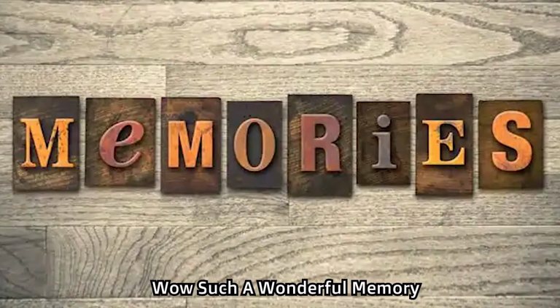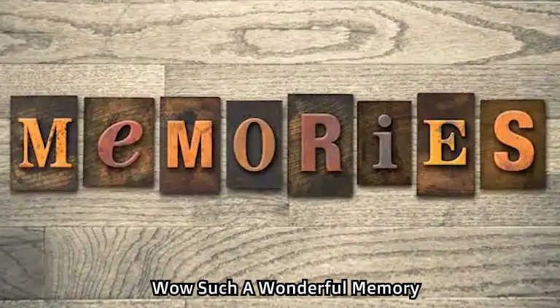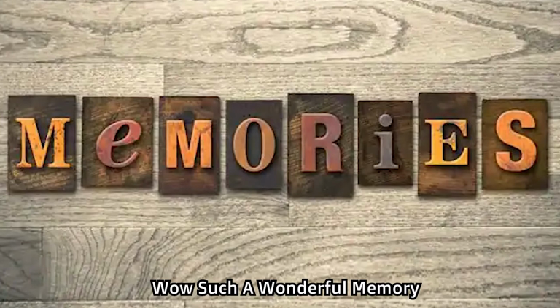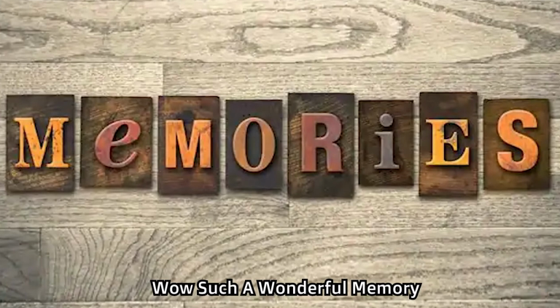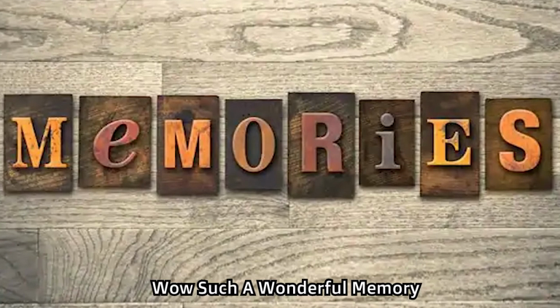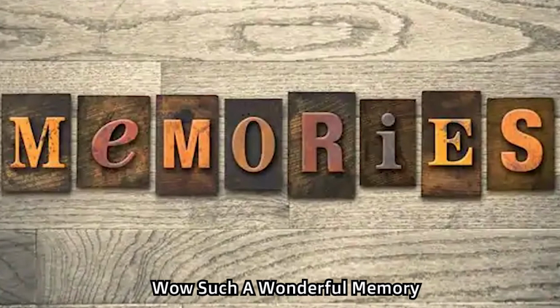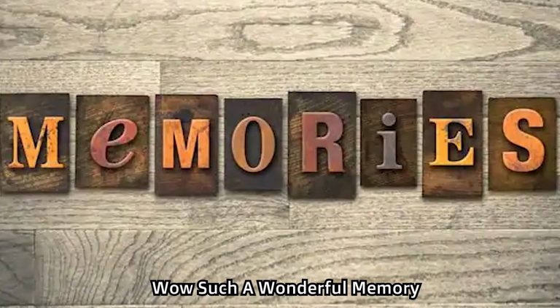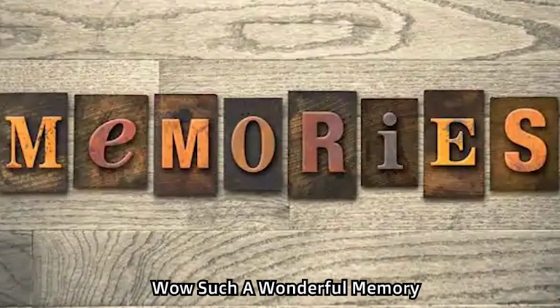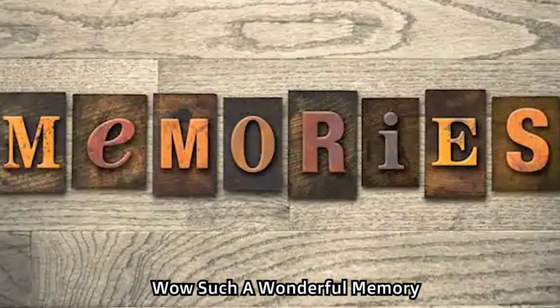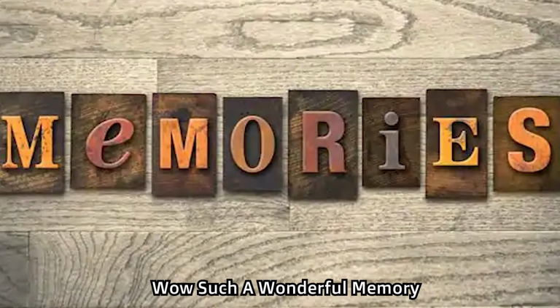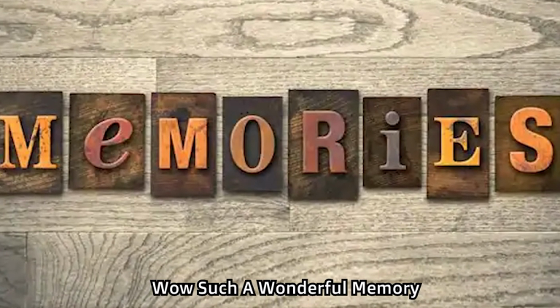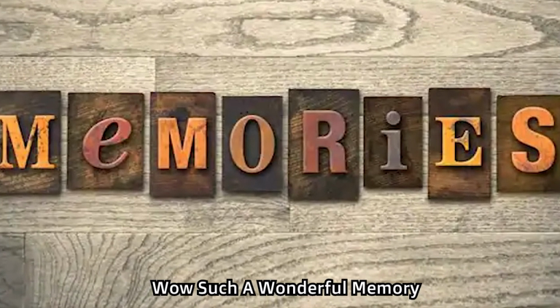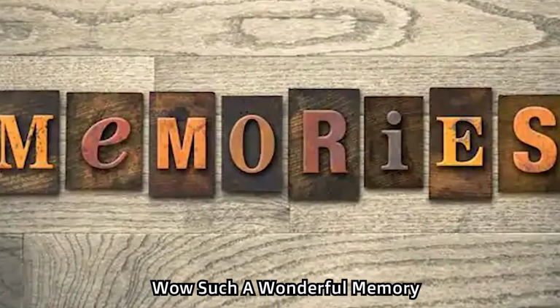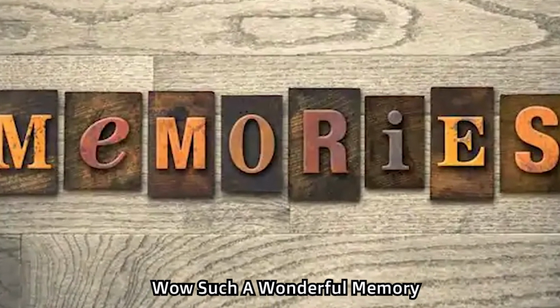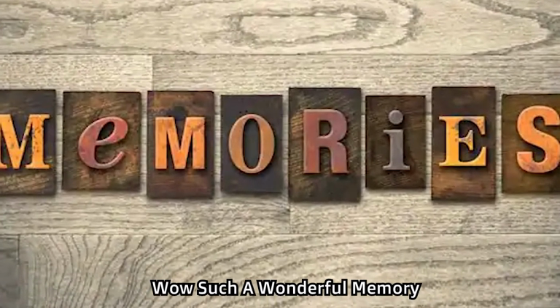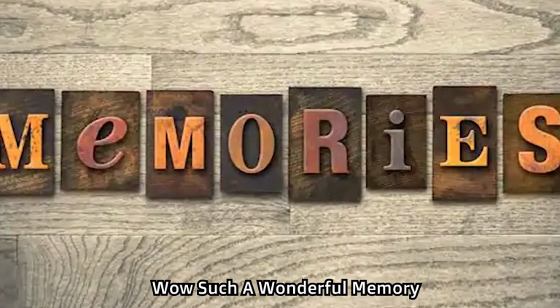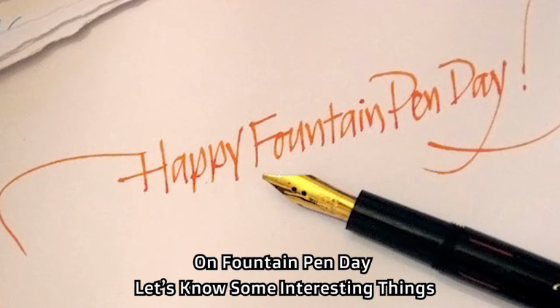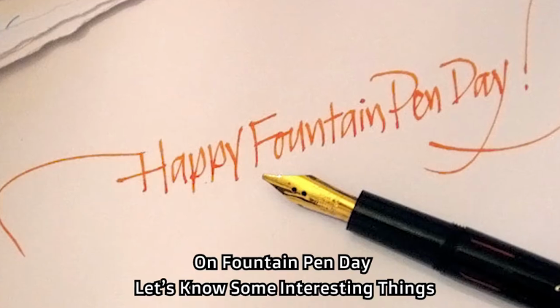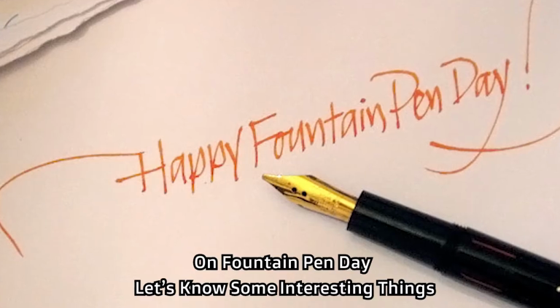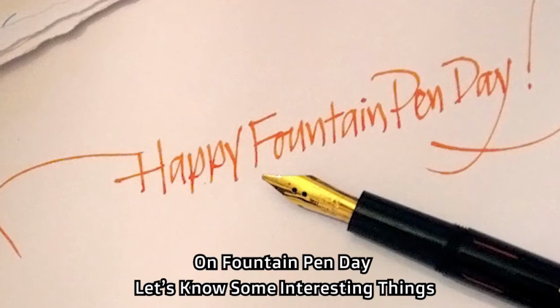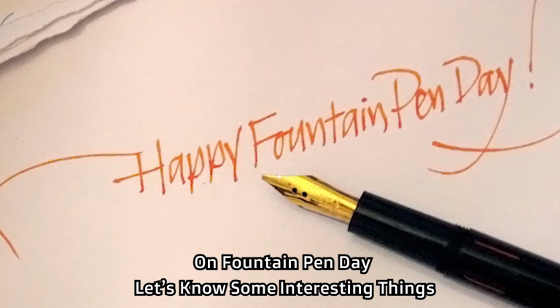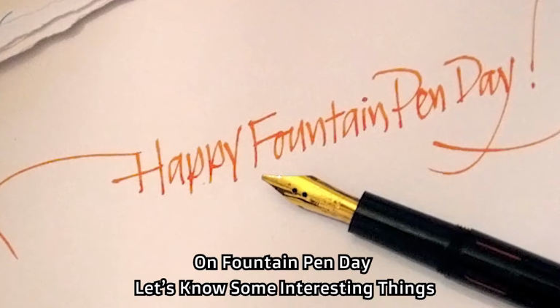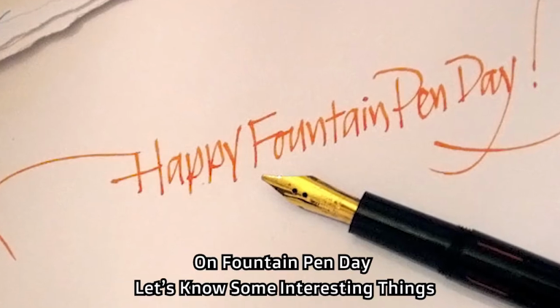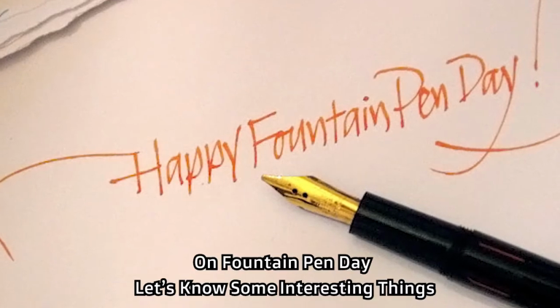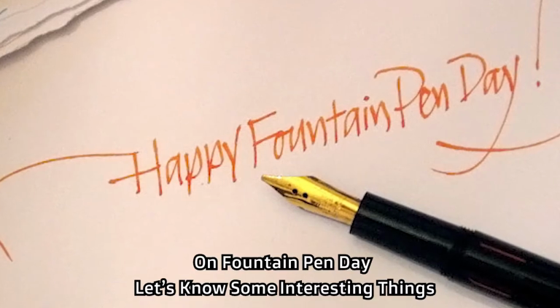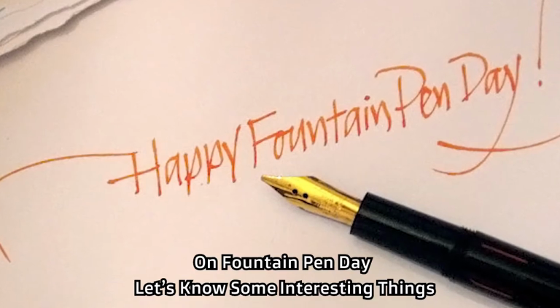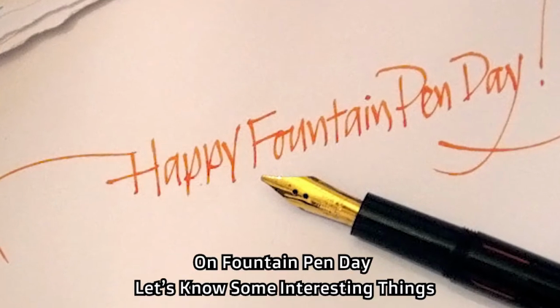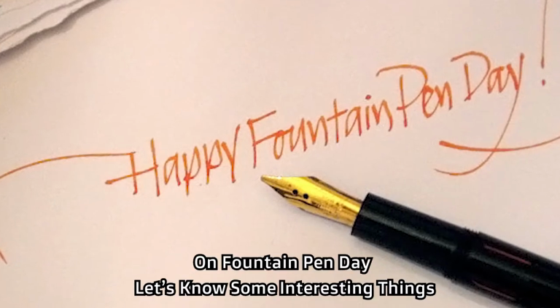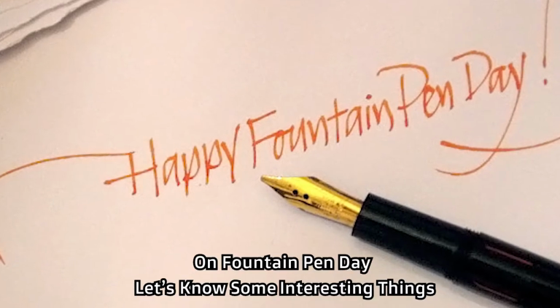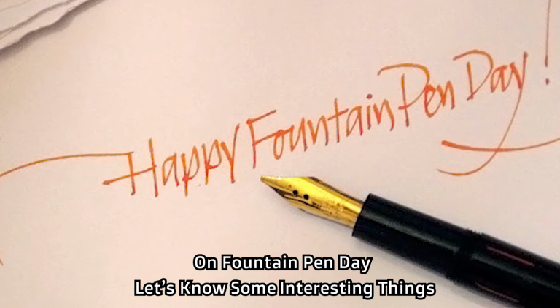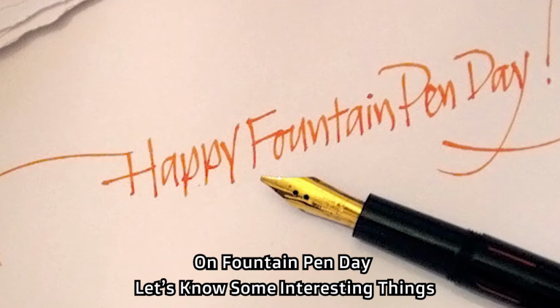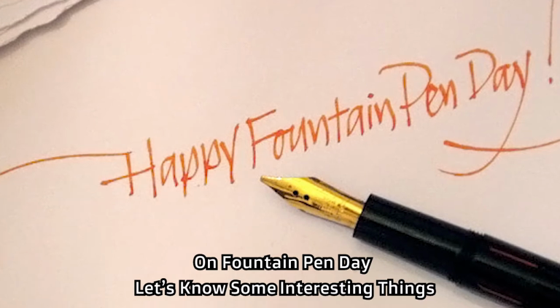Wow, such wonderful memories, right? On Fountain Pen Day, let's know some interesting things.